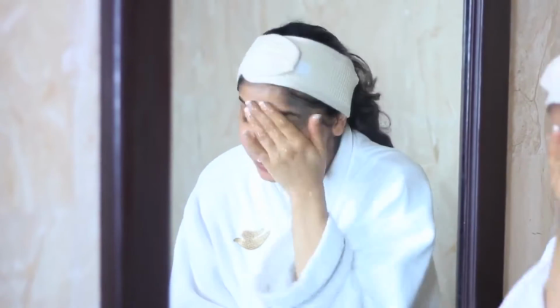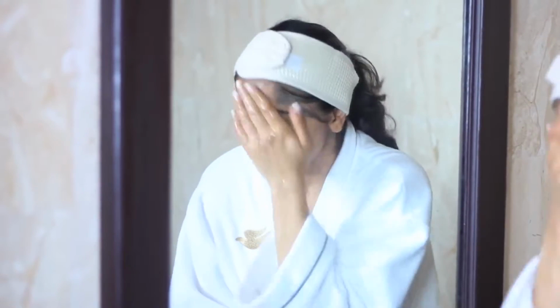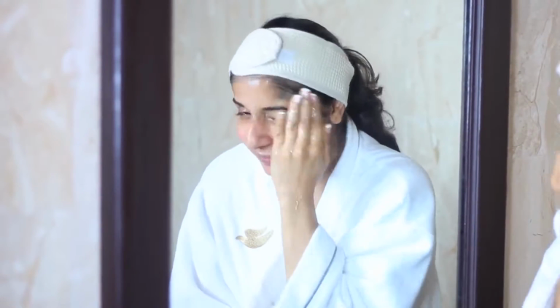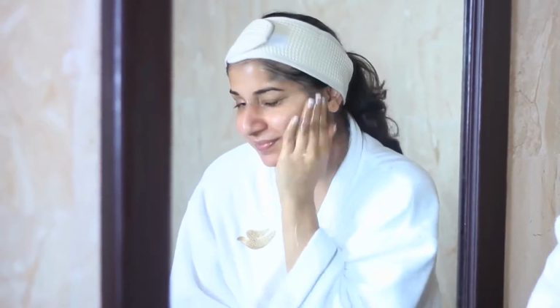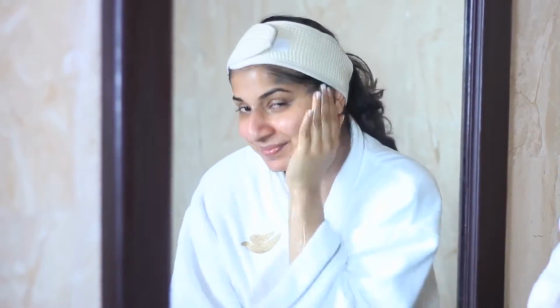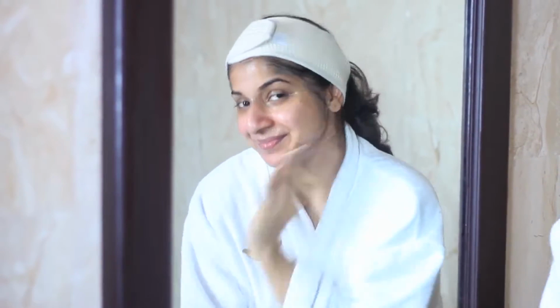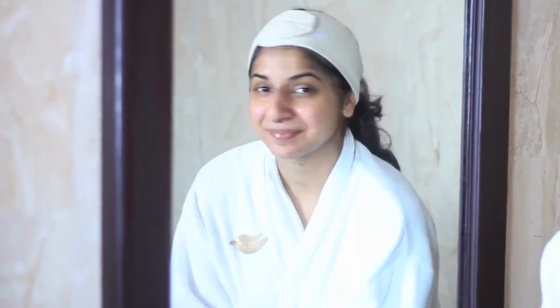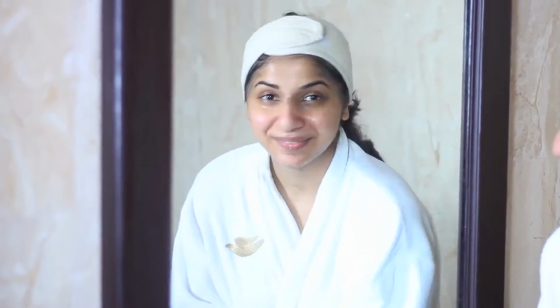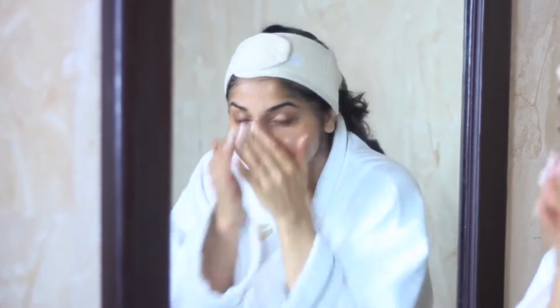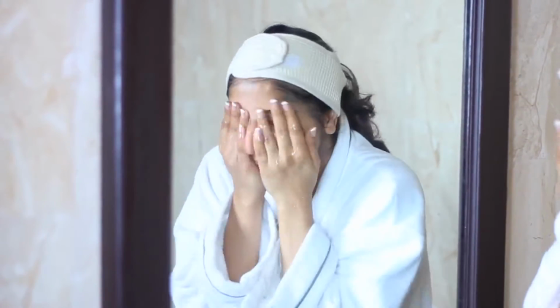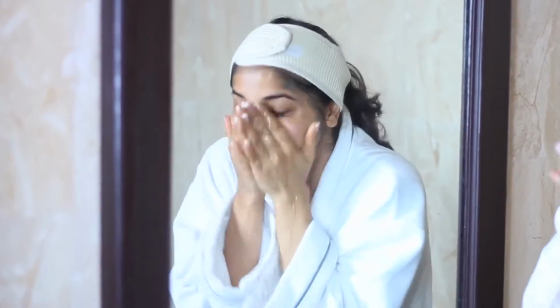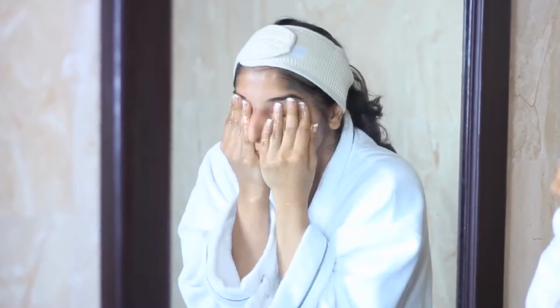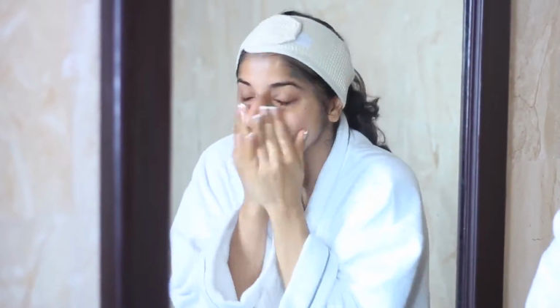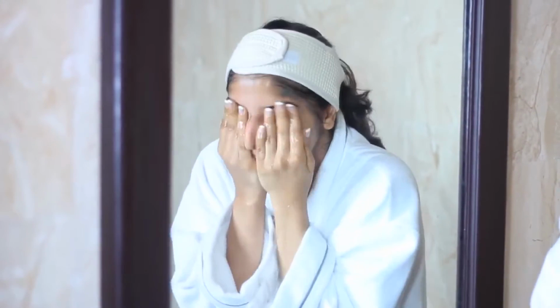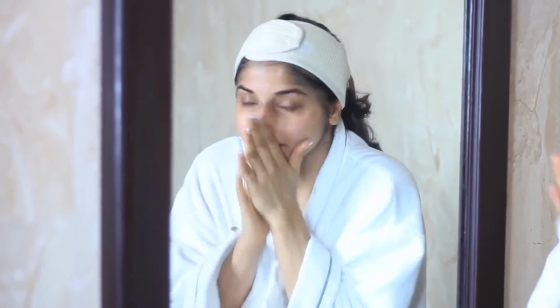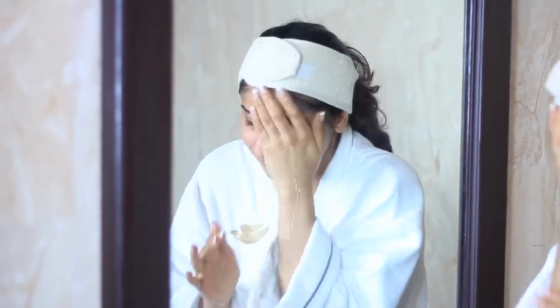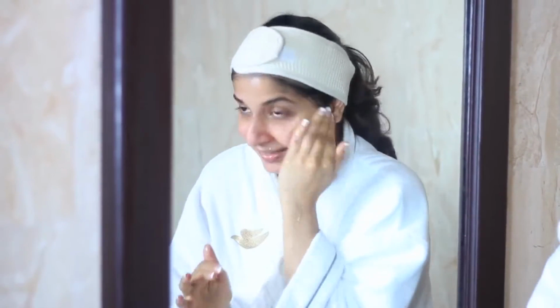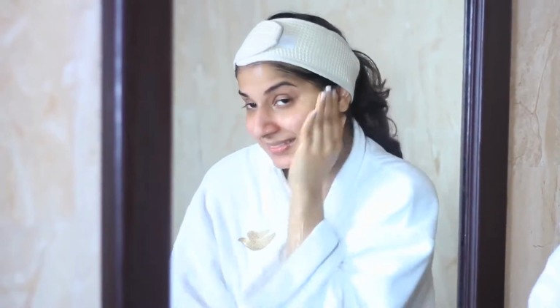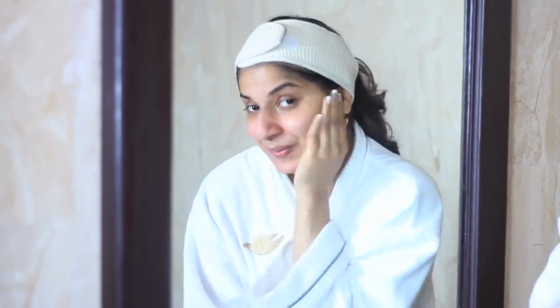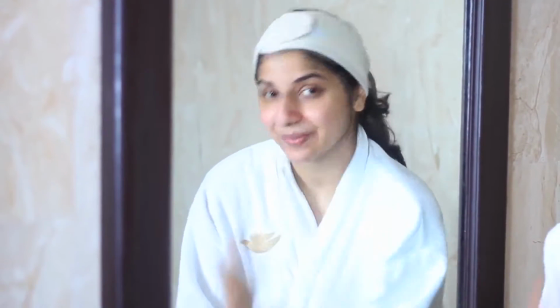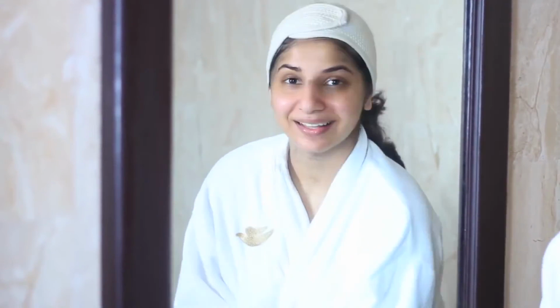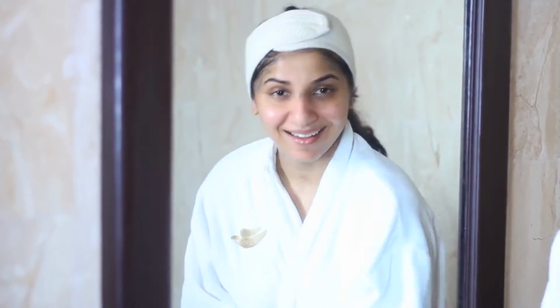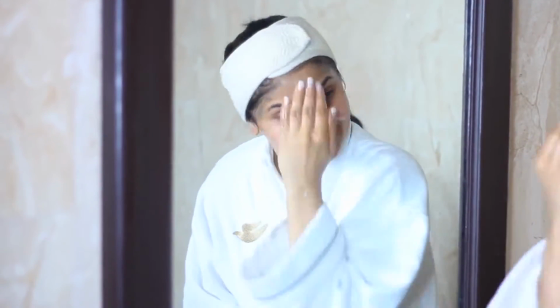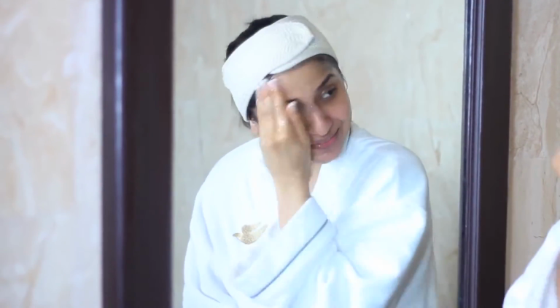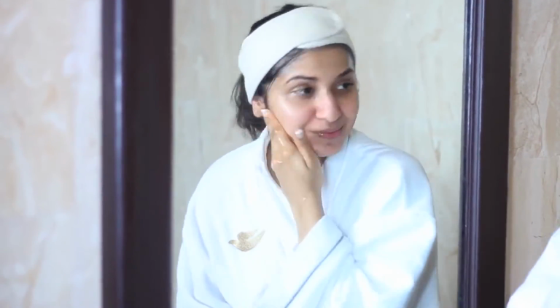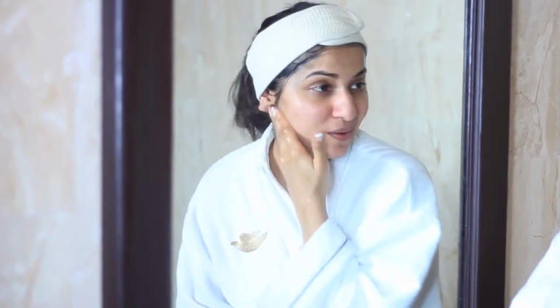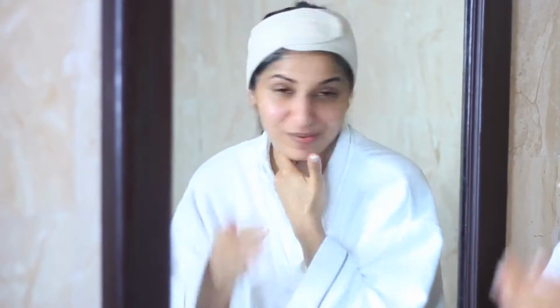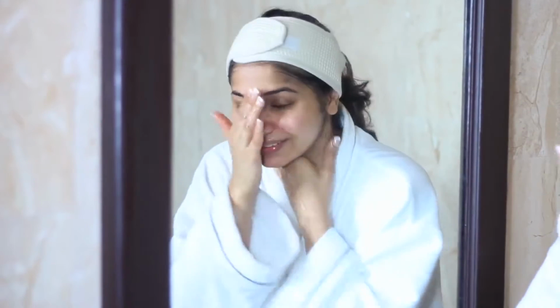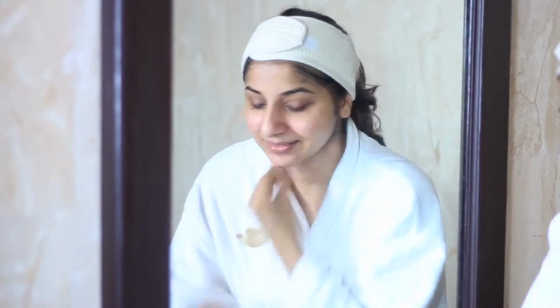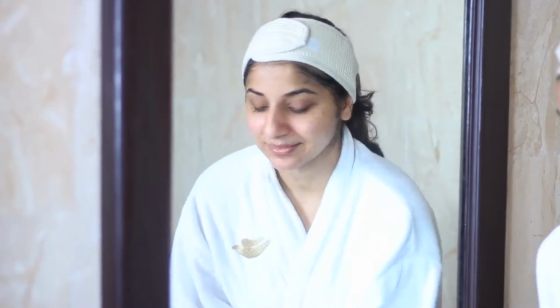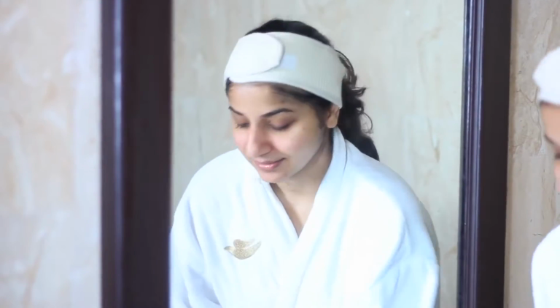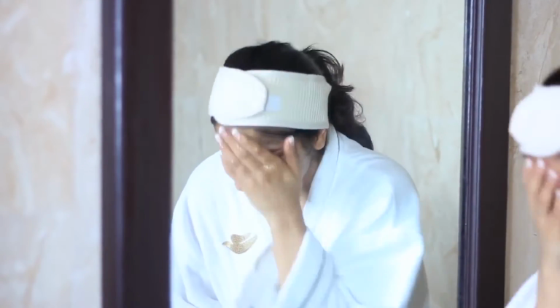Luckily I'm wearing a towel bathrobe so it's not making too much of a difference. Otherwise it's so frustrating when water falls on your t-shirt, especially when you use all these masks.